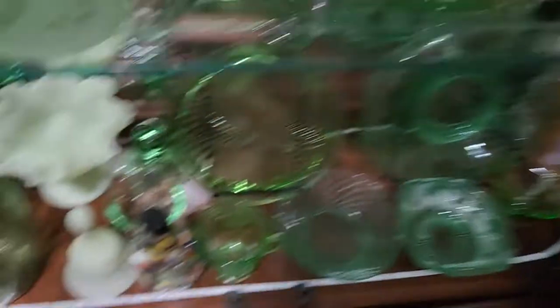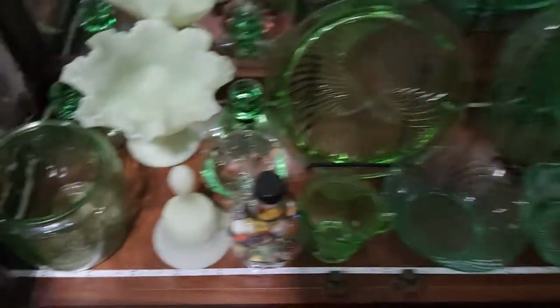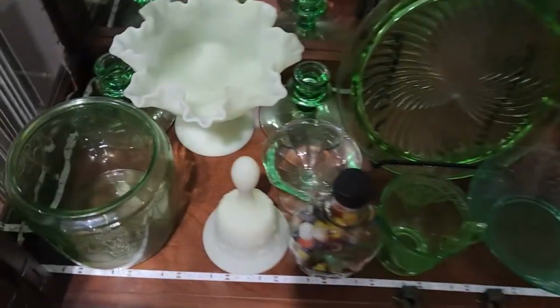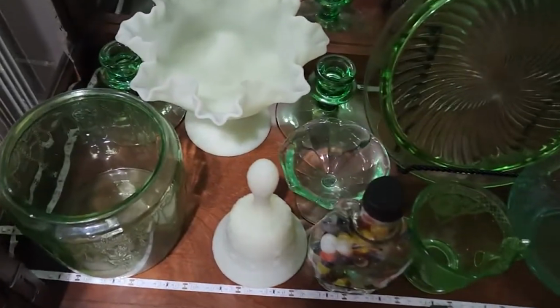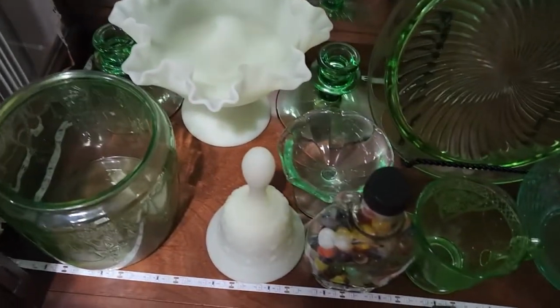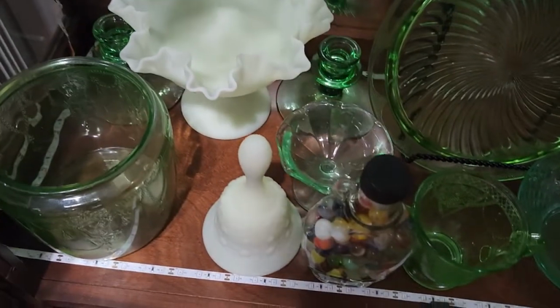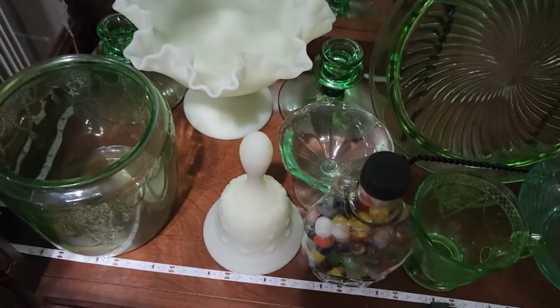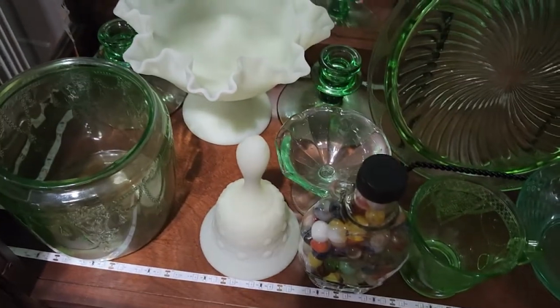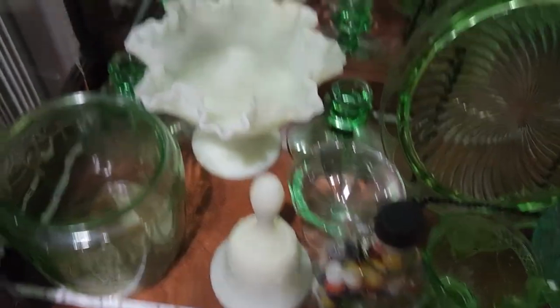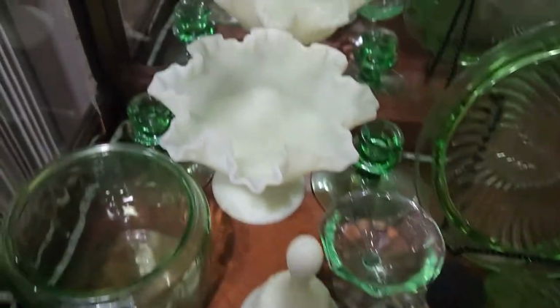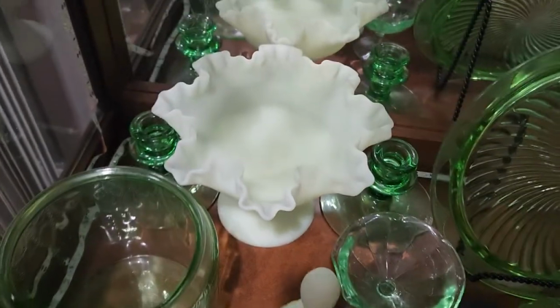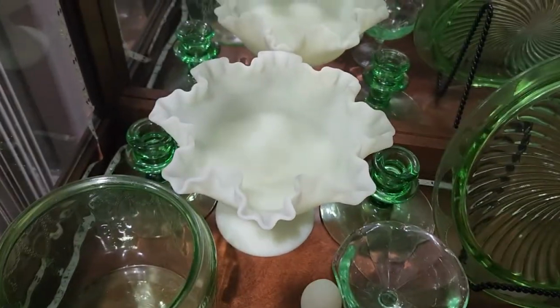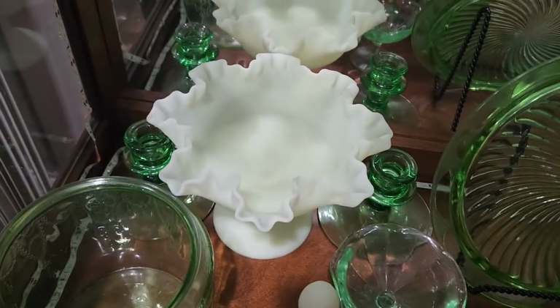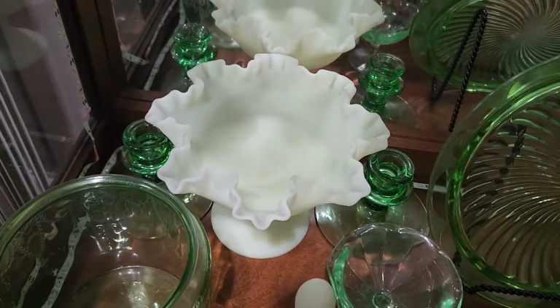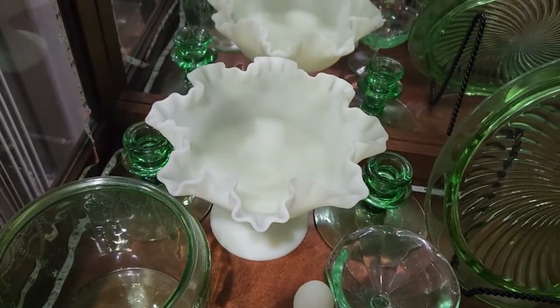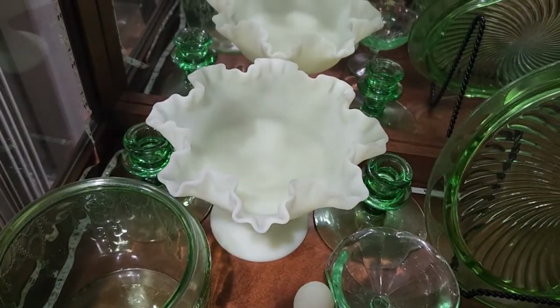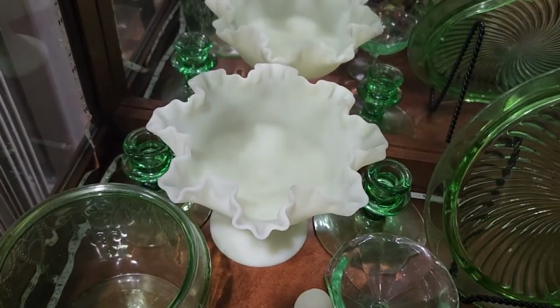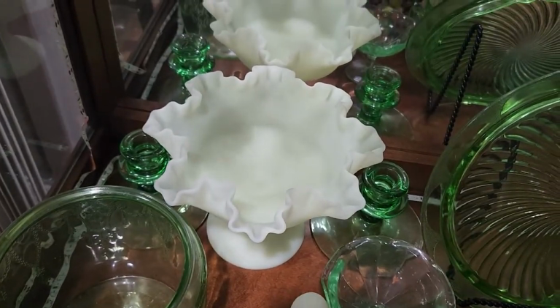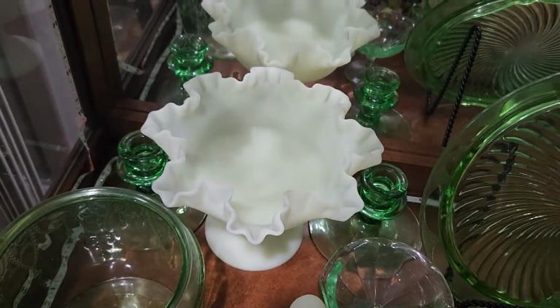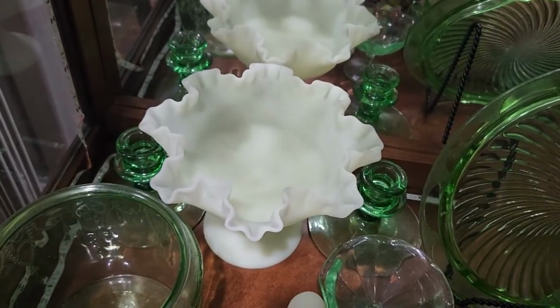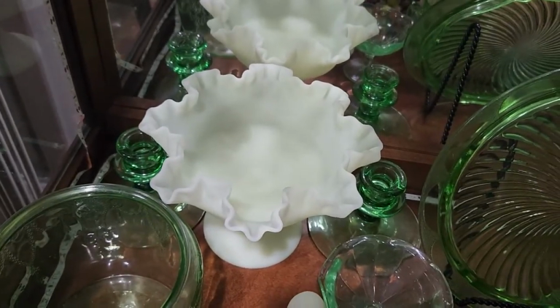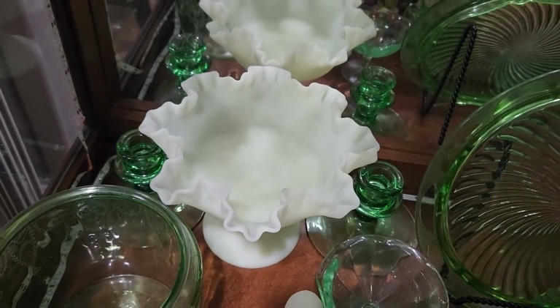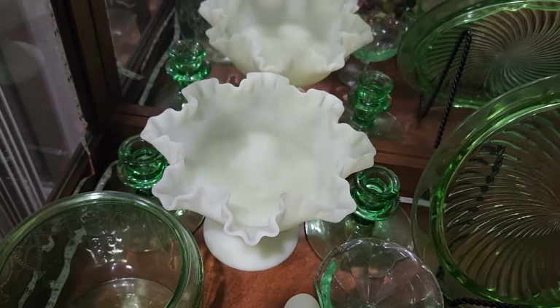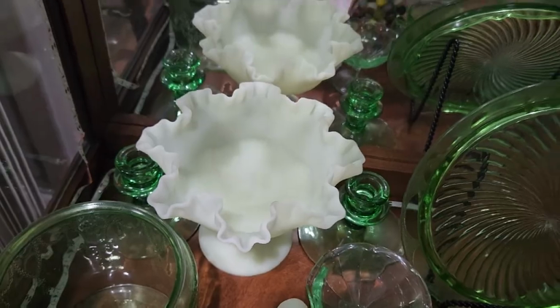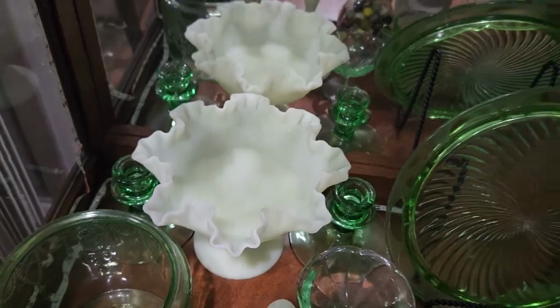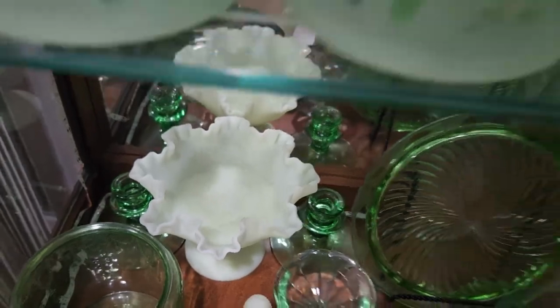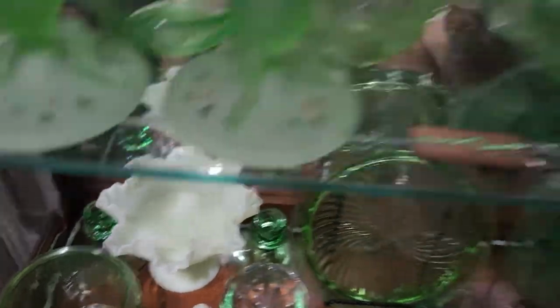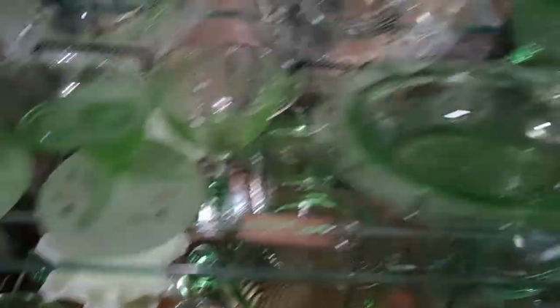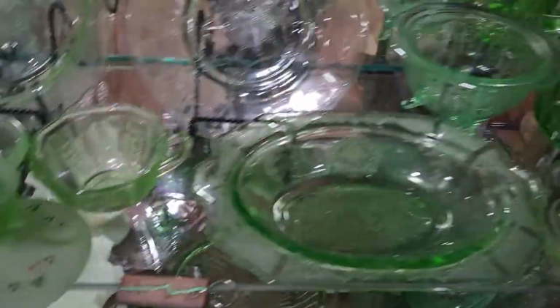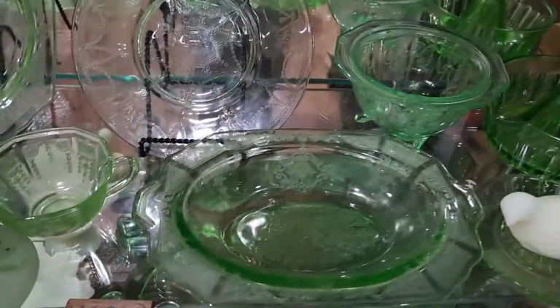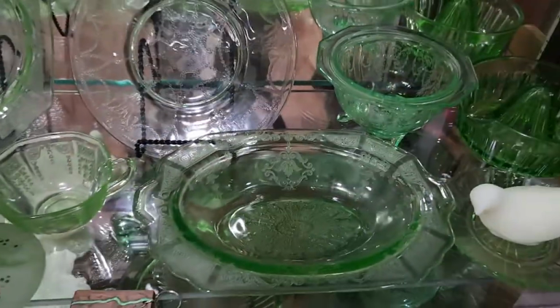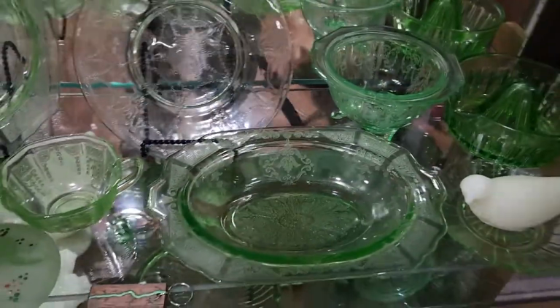I have a bell also that's Fenton, and then this other dish here — like a candy dish kind of thing — that's Fenton too.